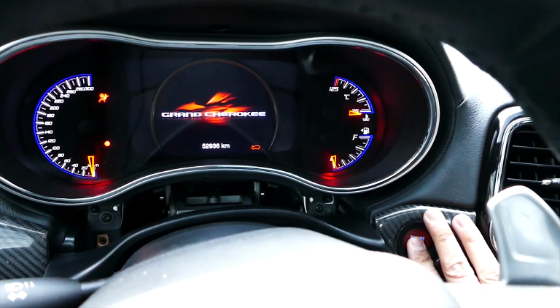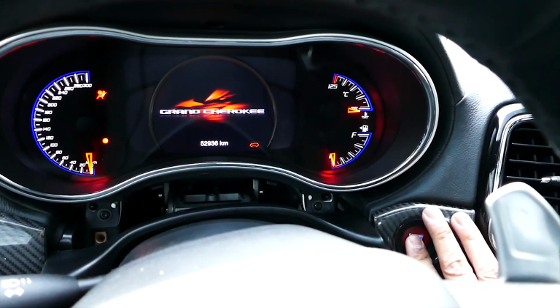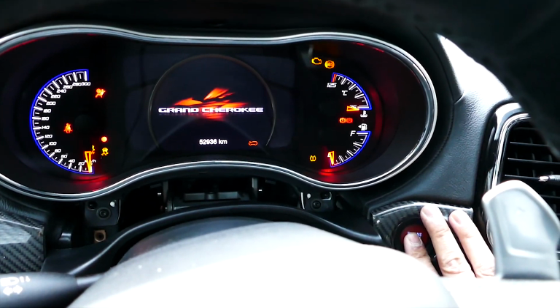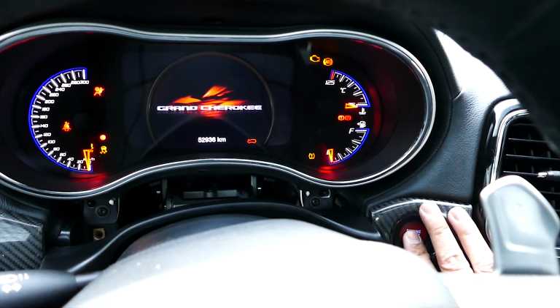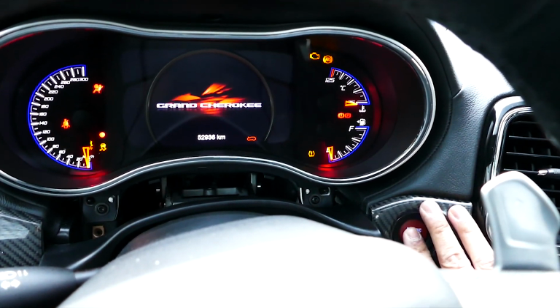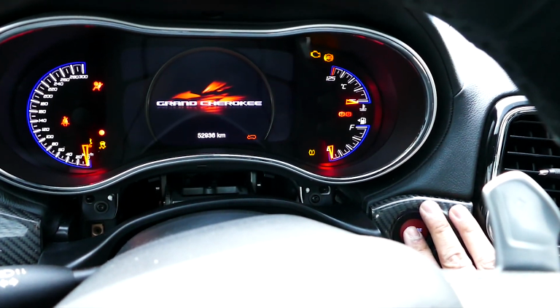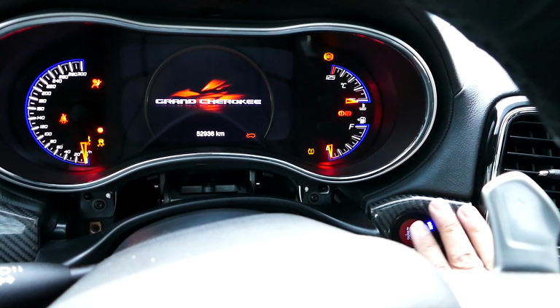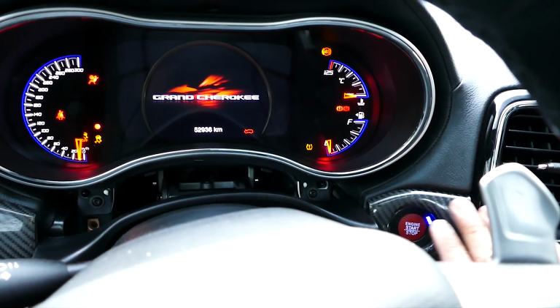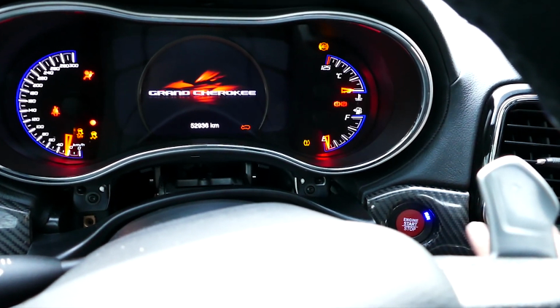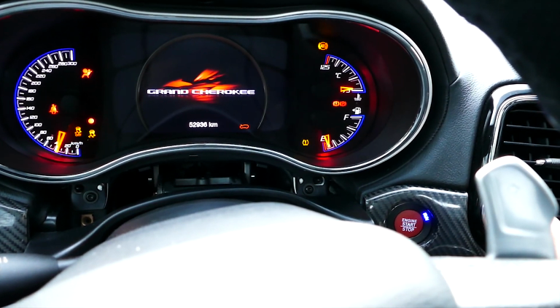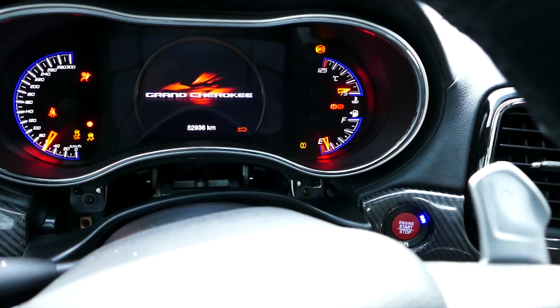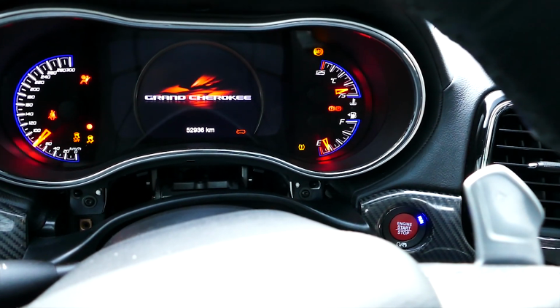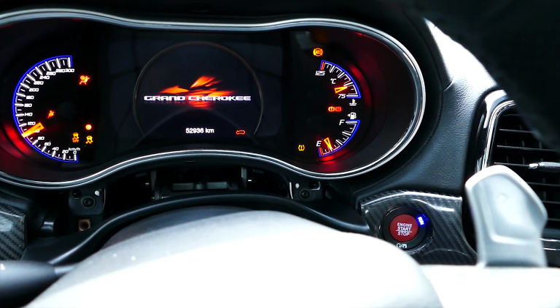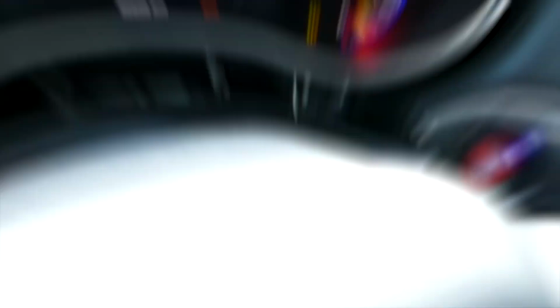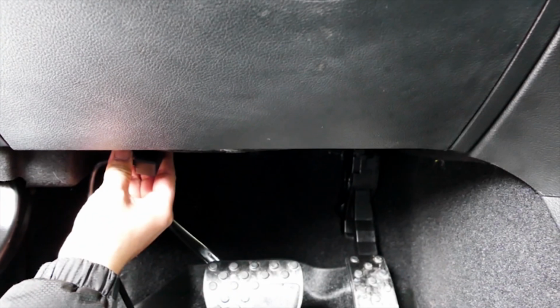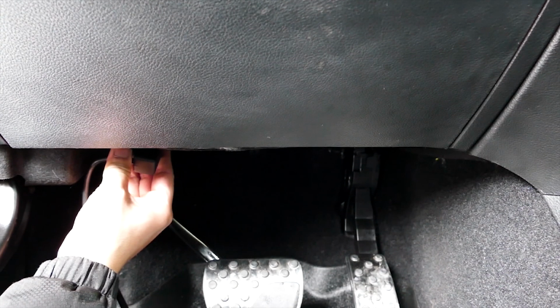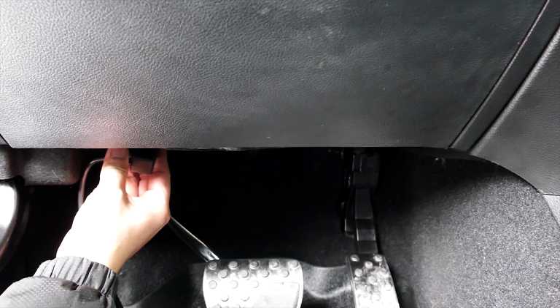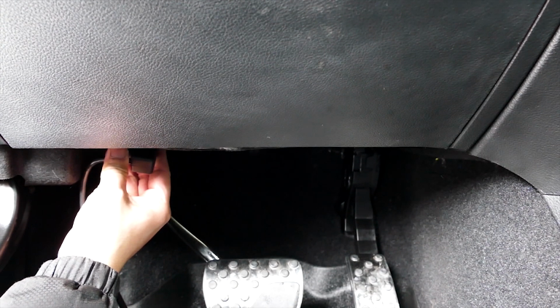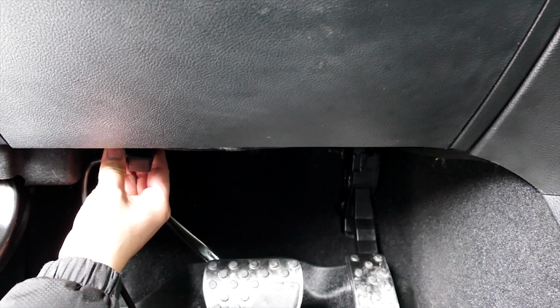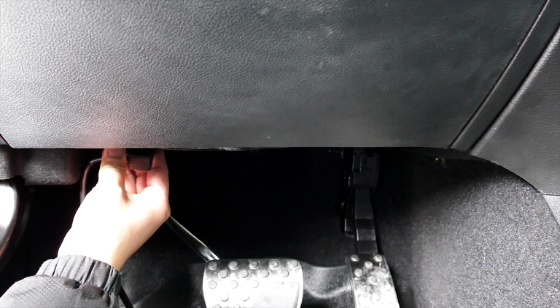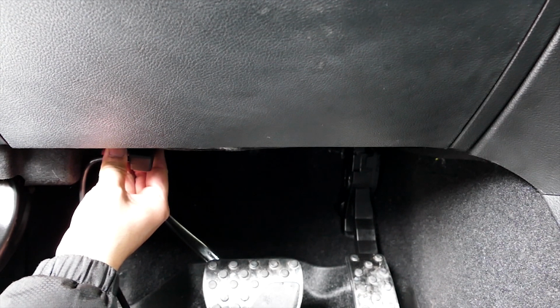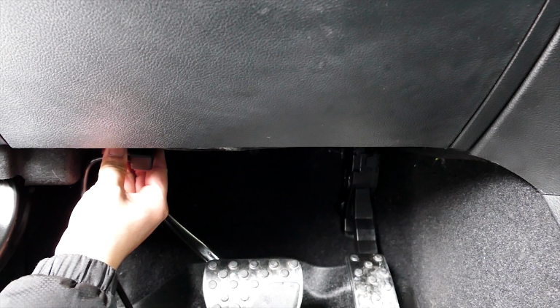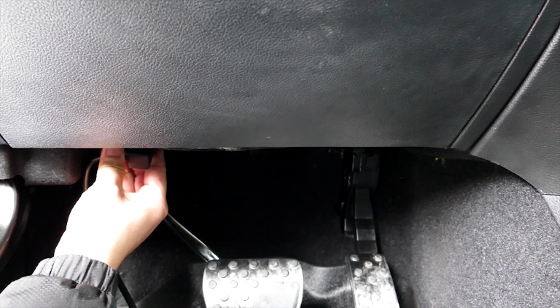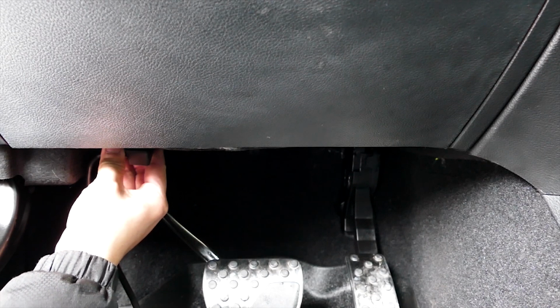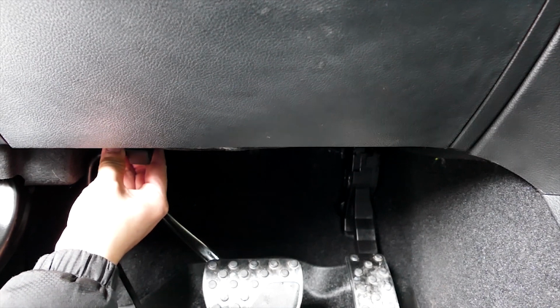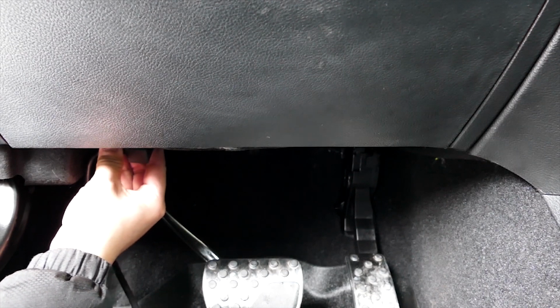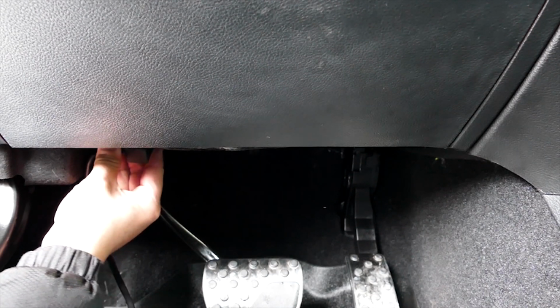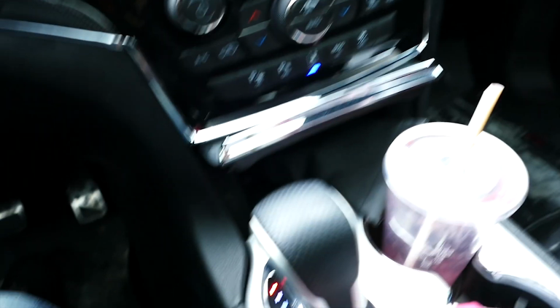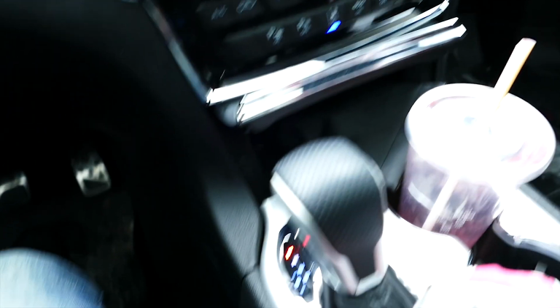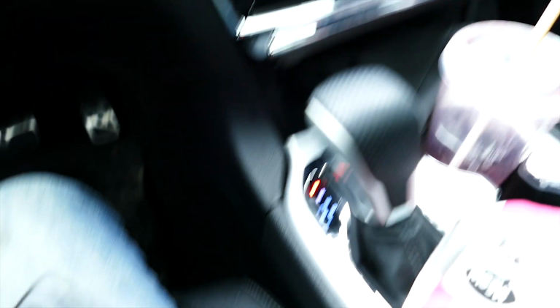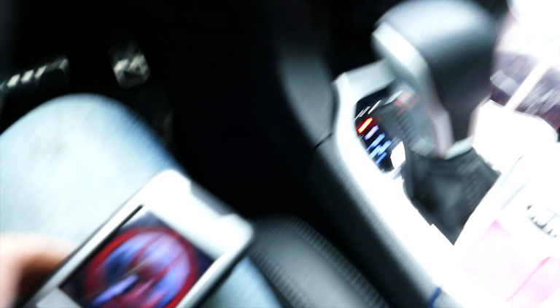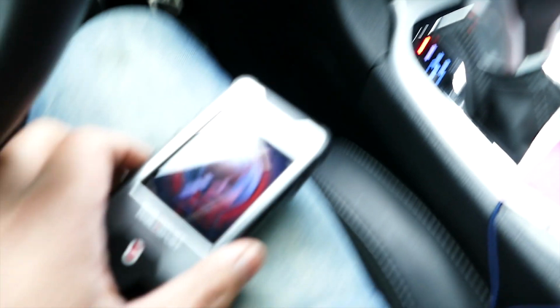Start the engine and let it idle, then plug in the tuner into the OBD2 port and let it boot up.